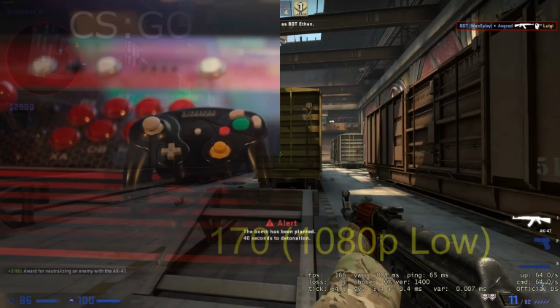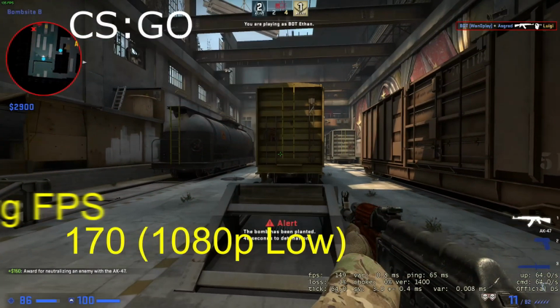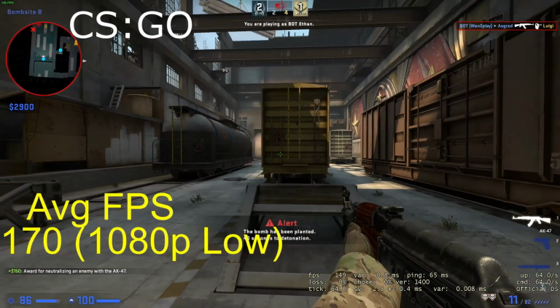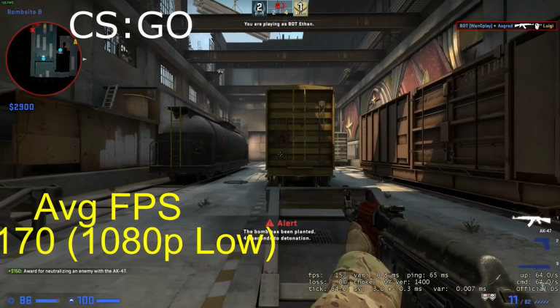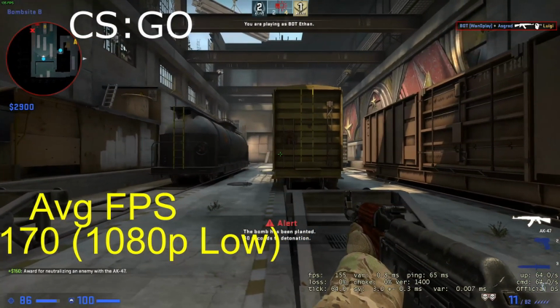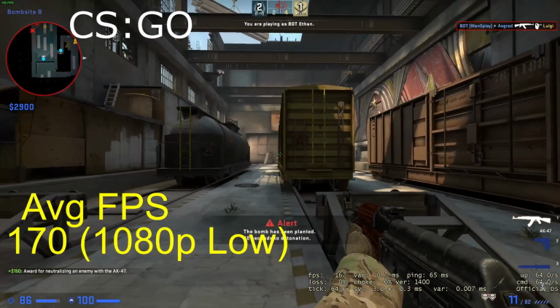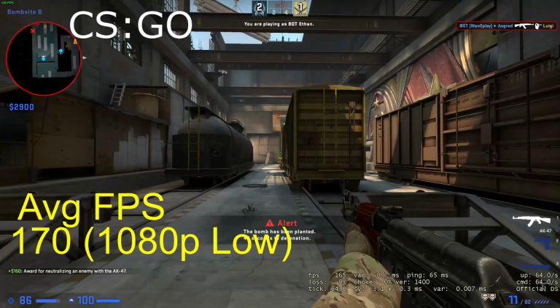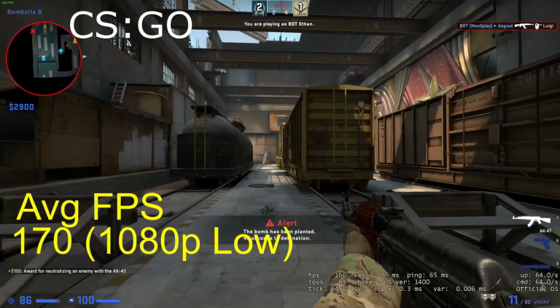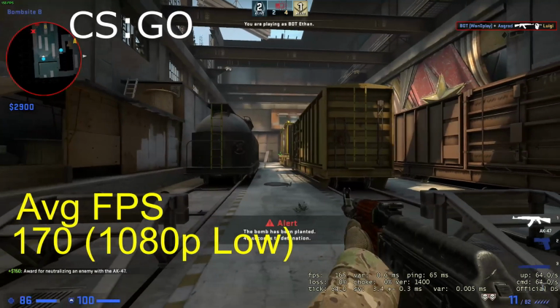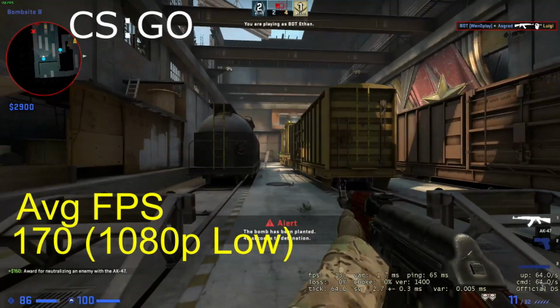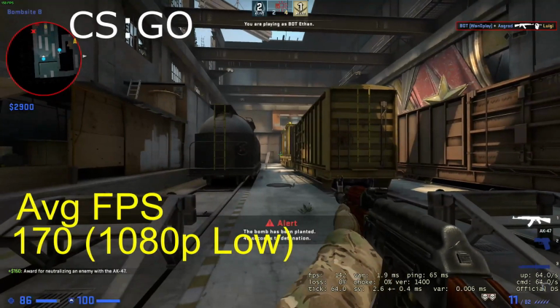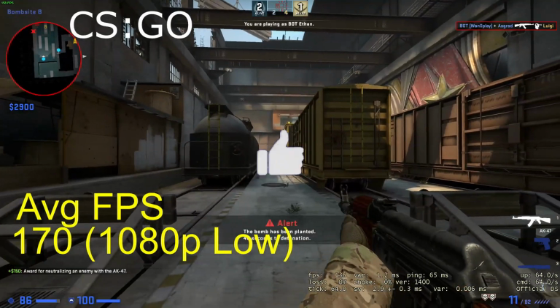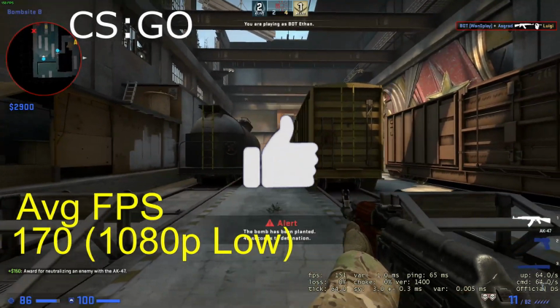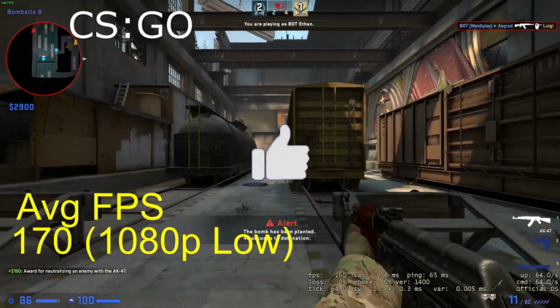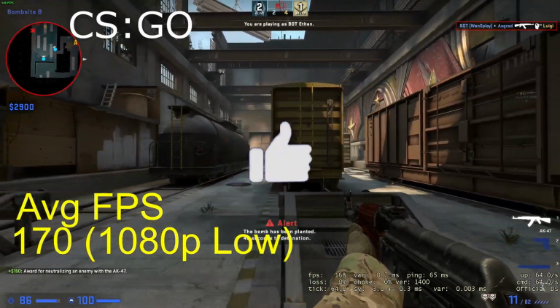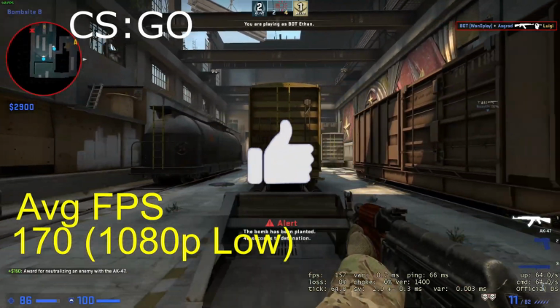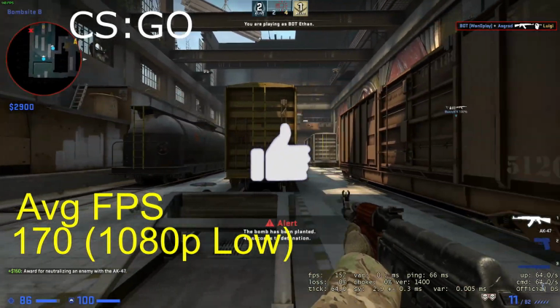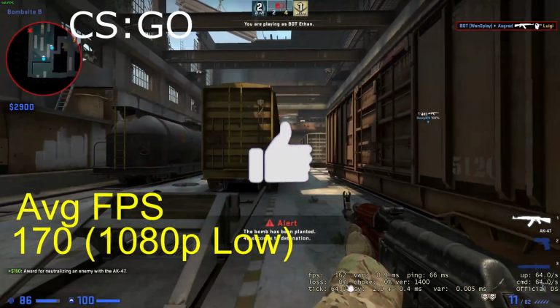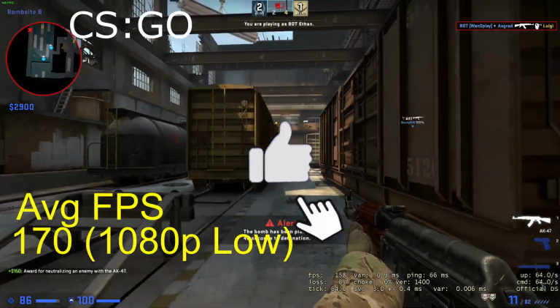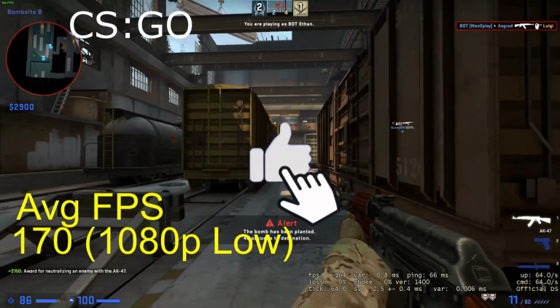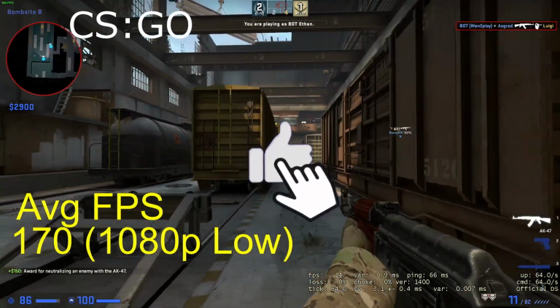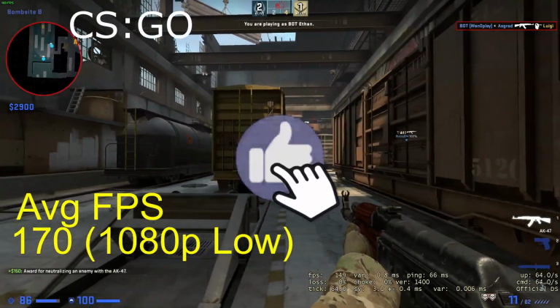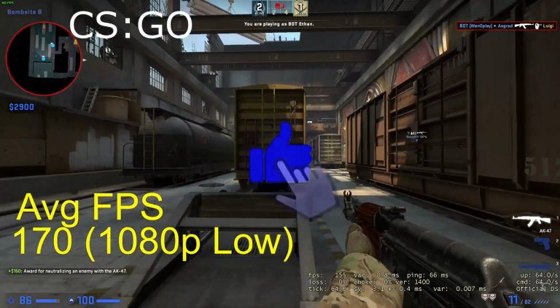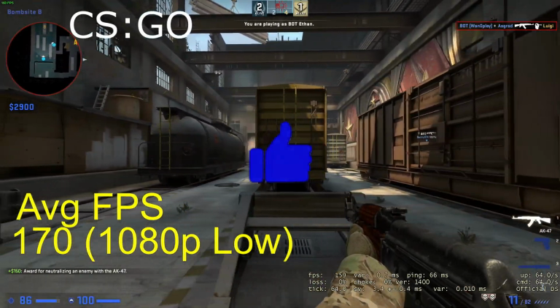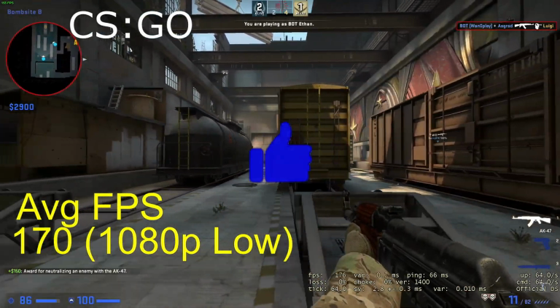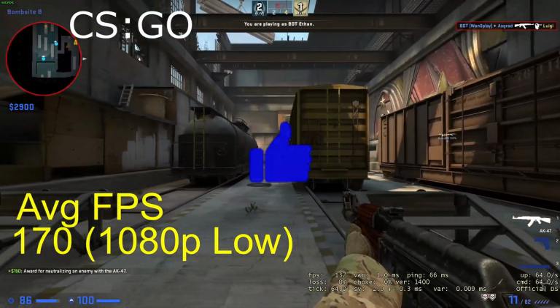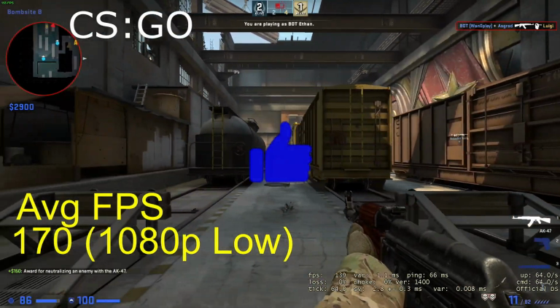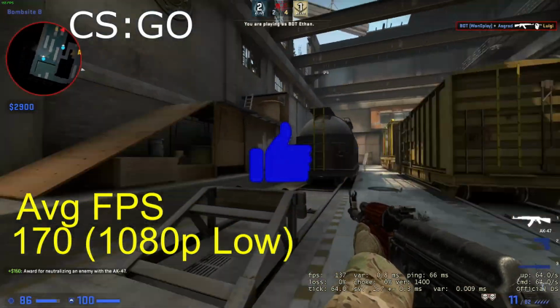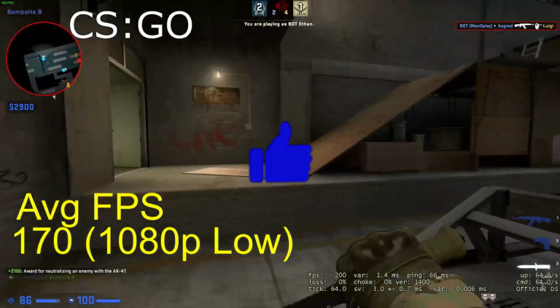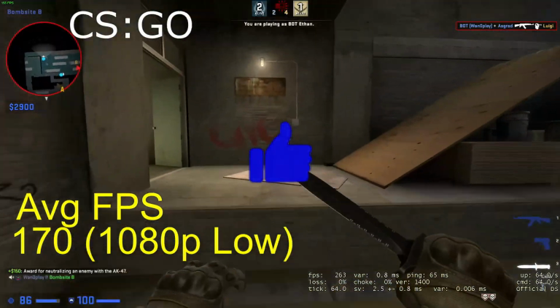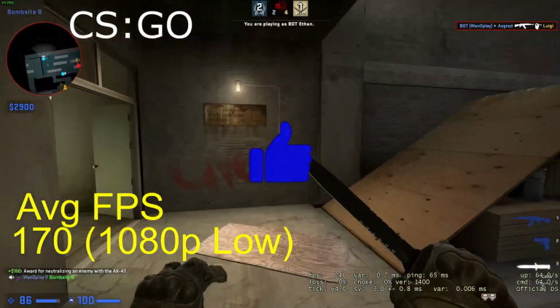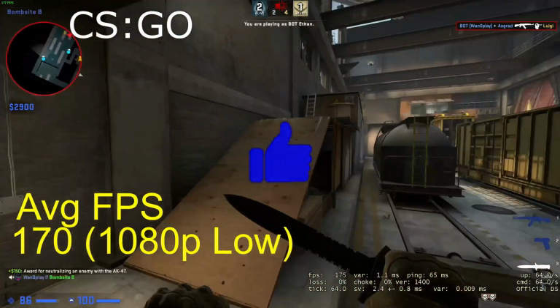While watching the benchmarks please remember to like the video as it helps boost the video in the YouTube algorithm.